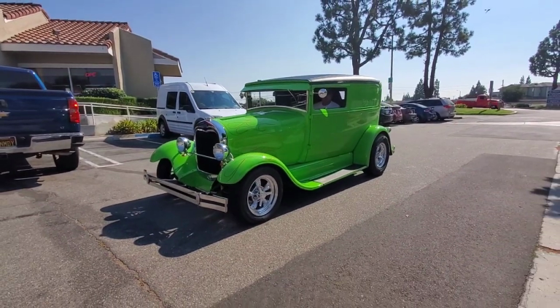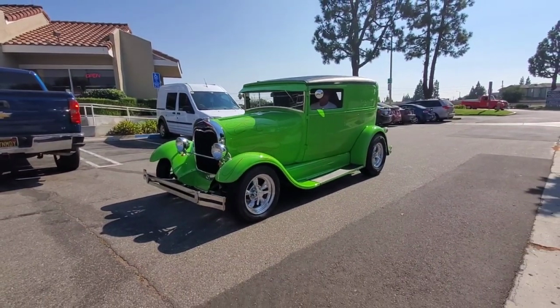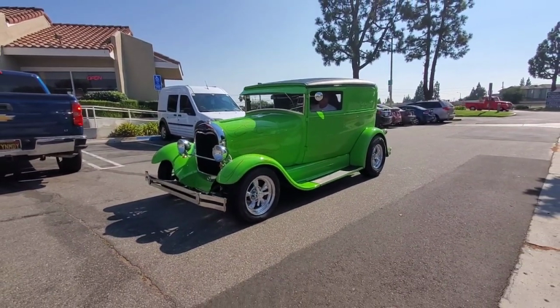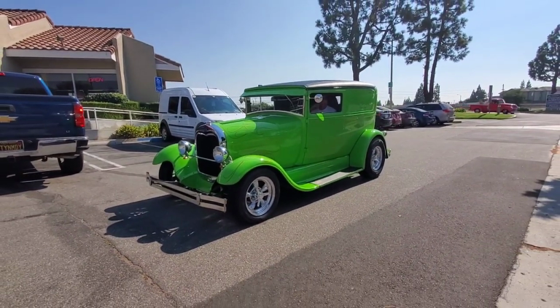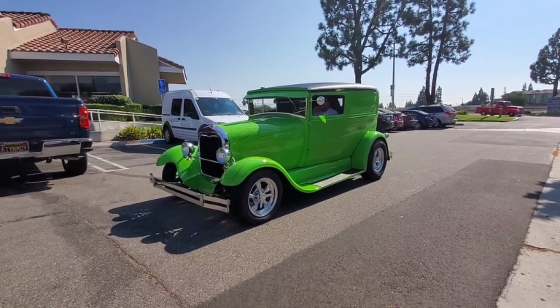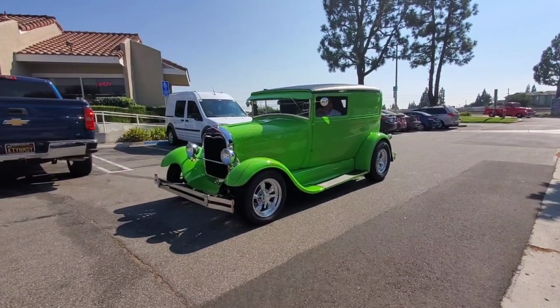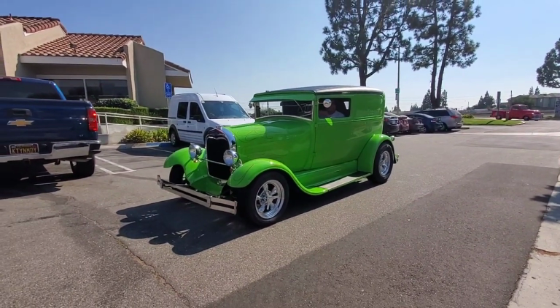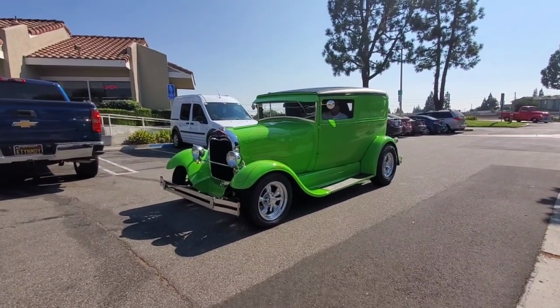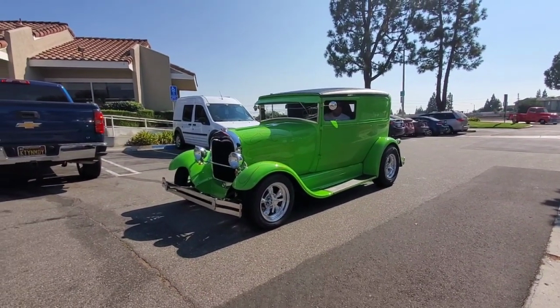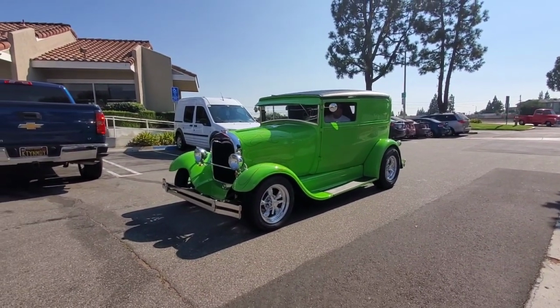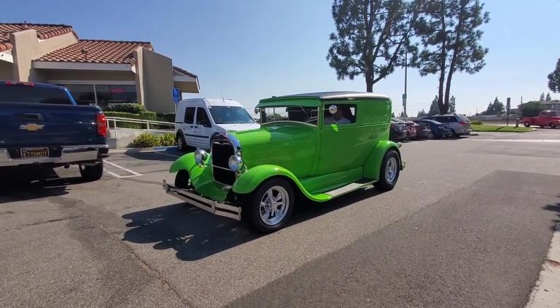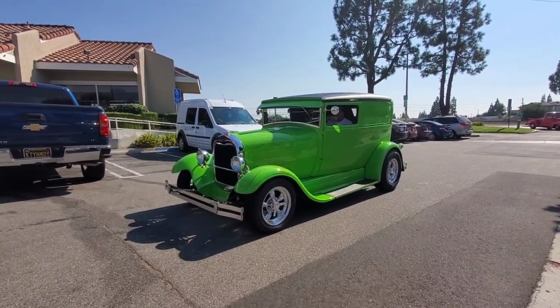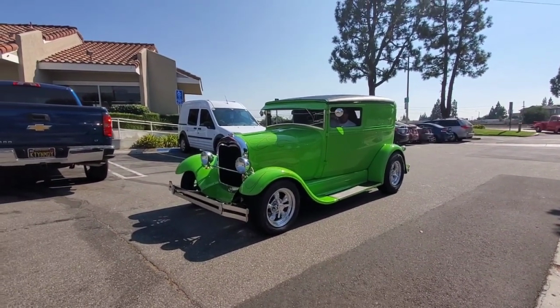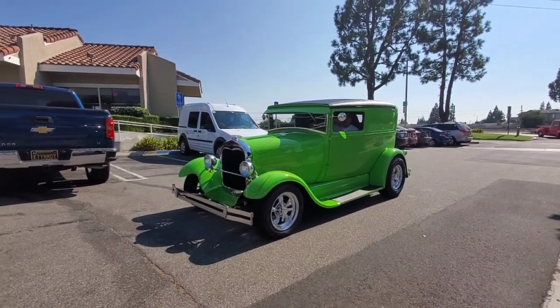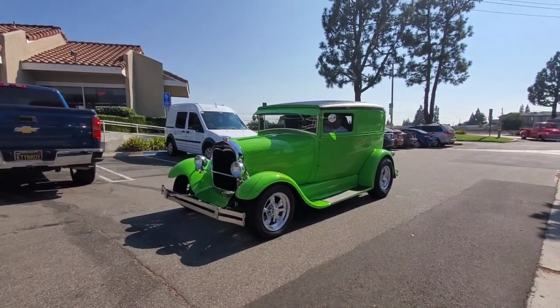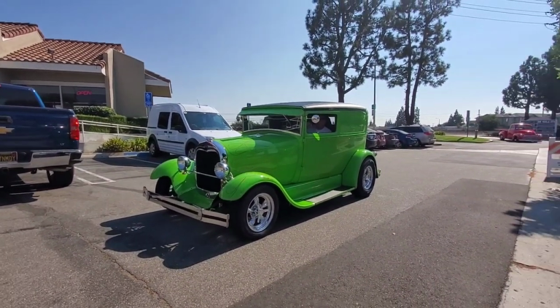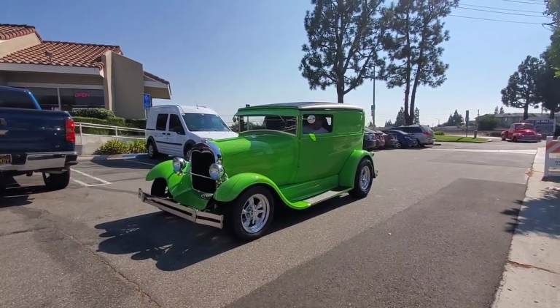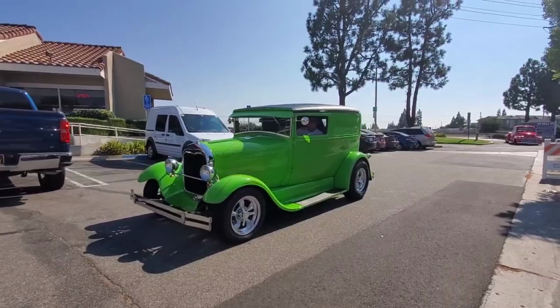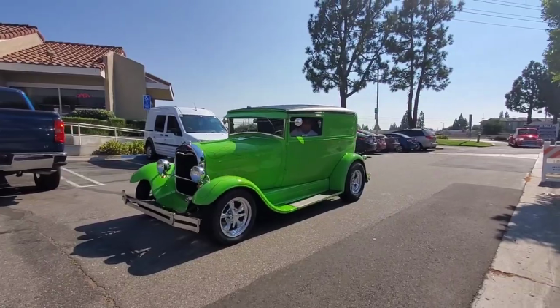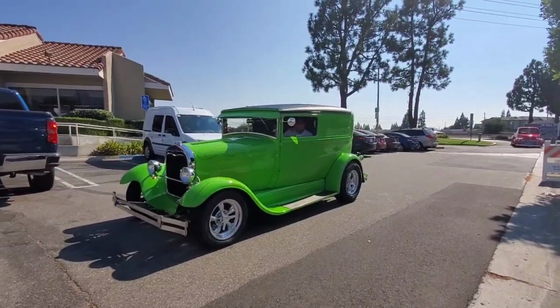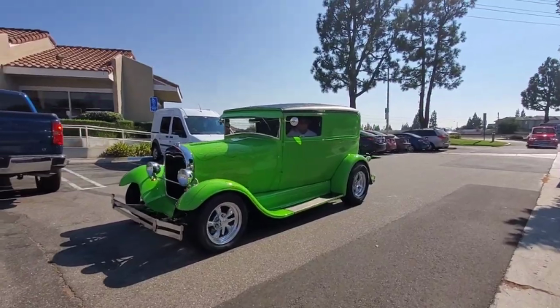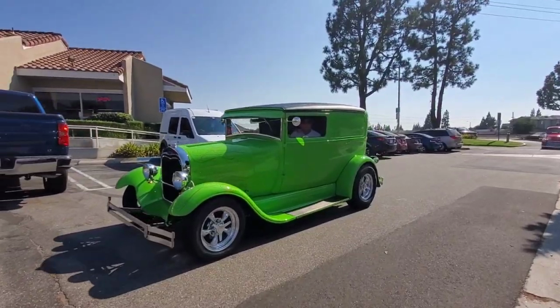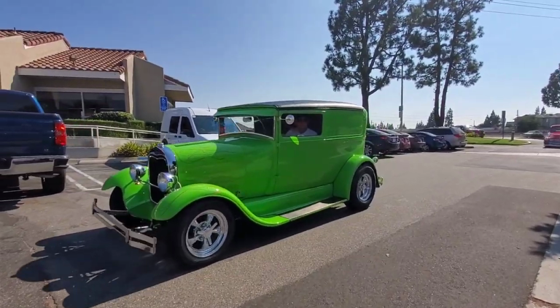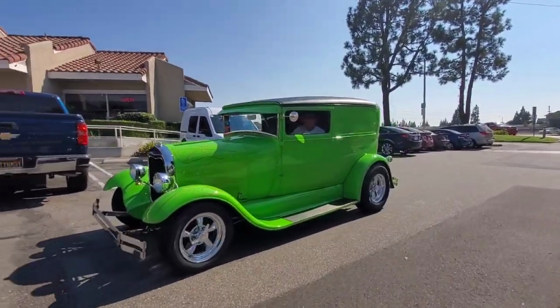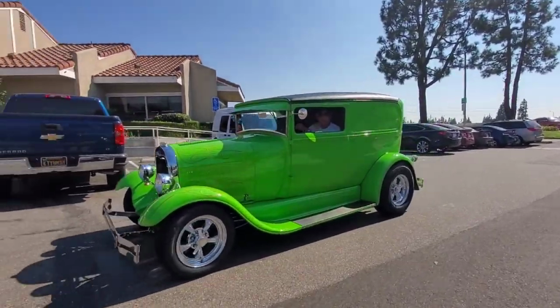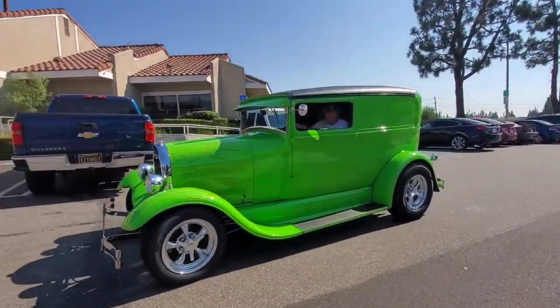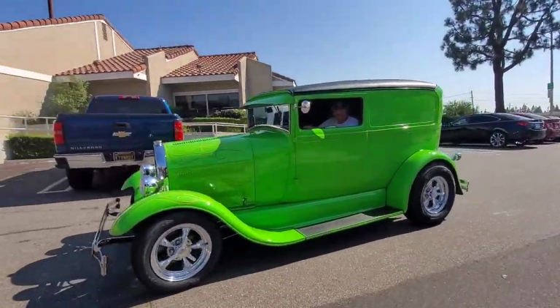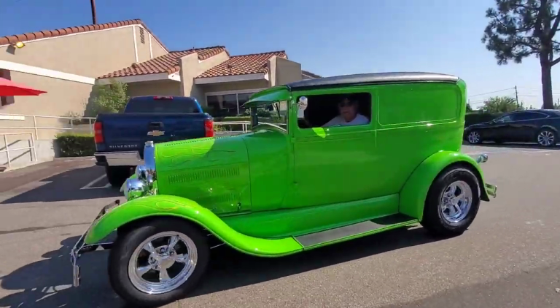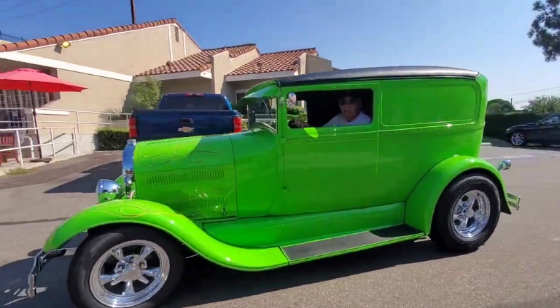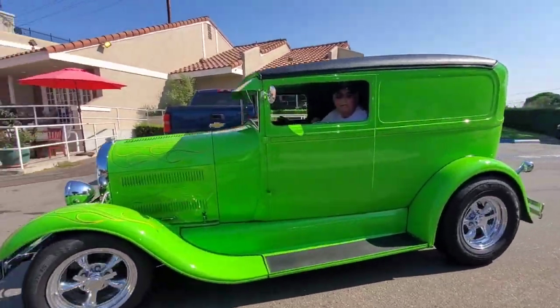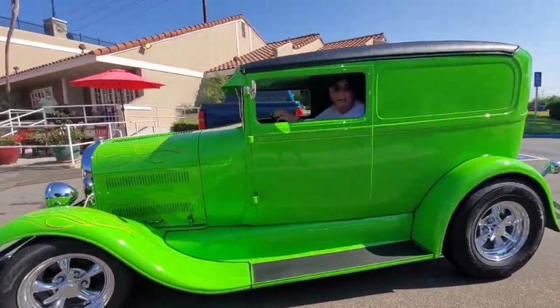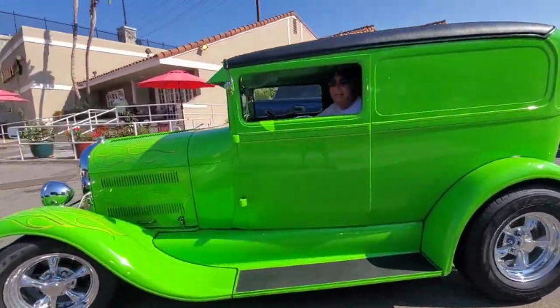Look at that, going in. What a beautiful, nice-sounding machine.